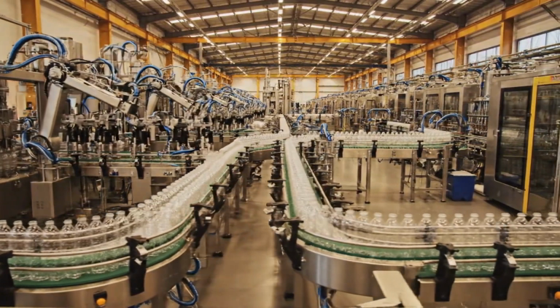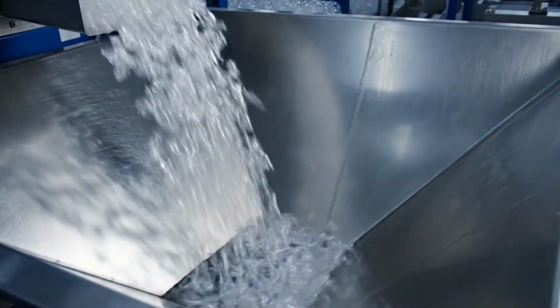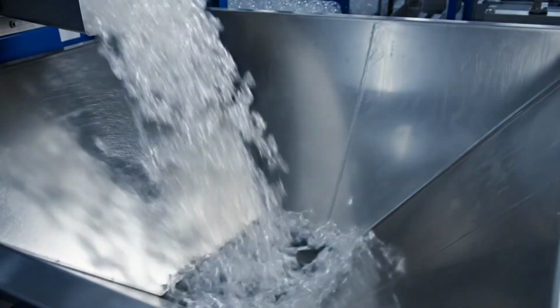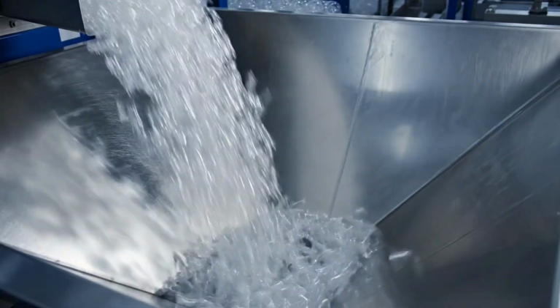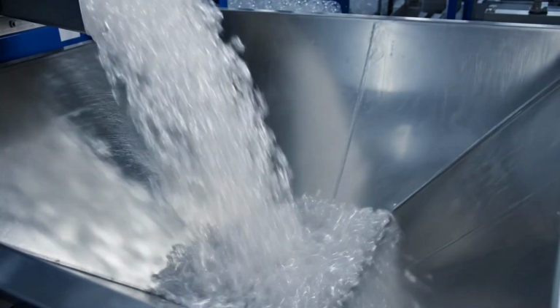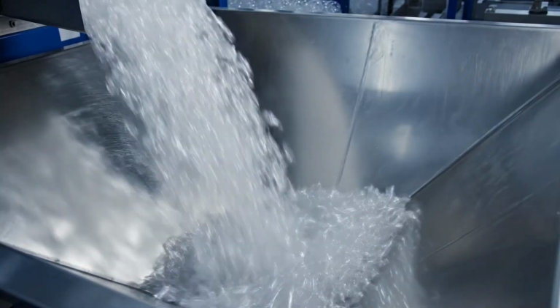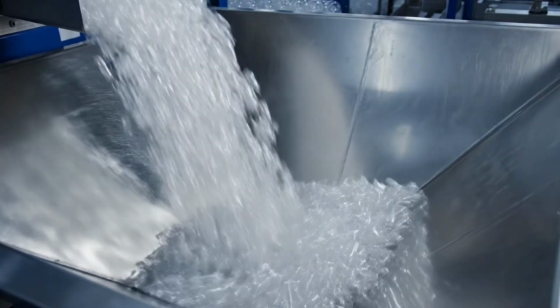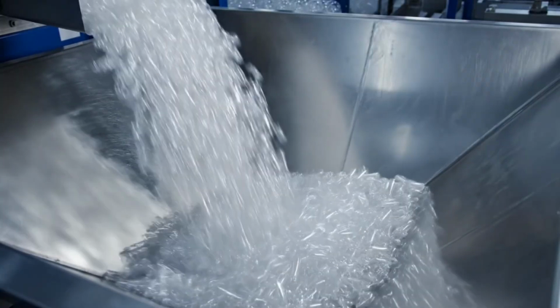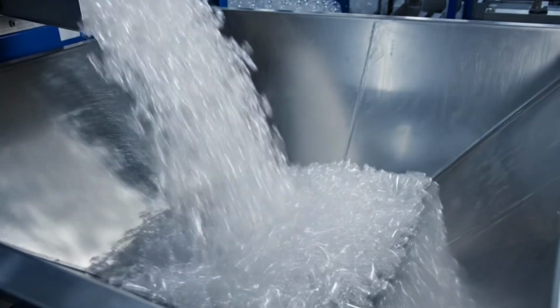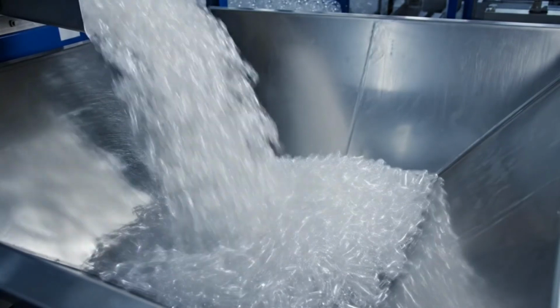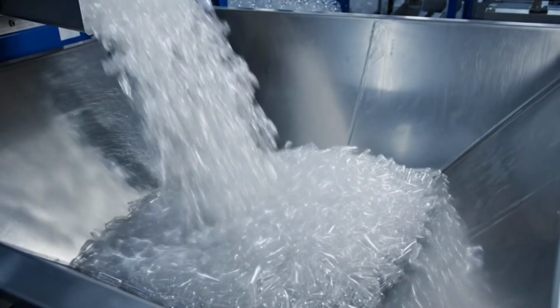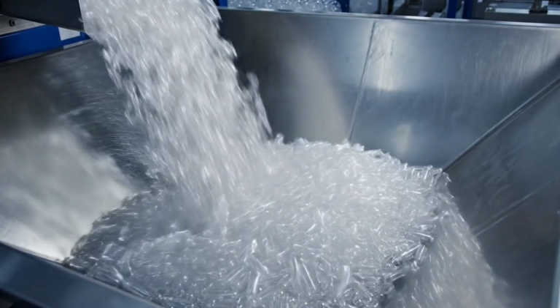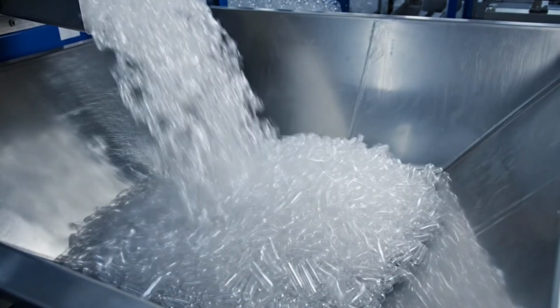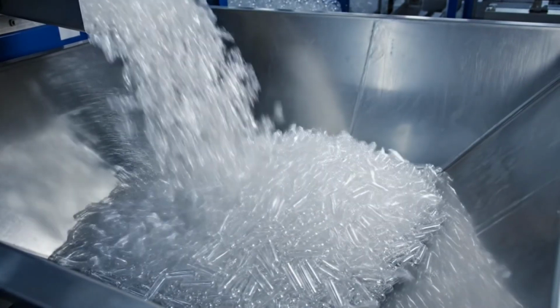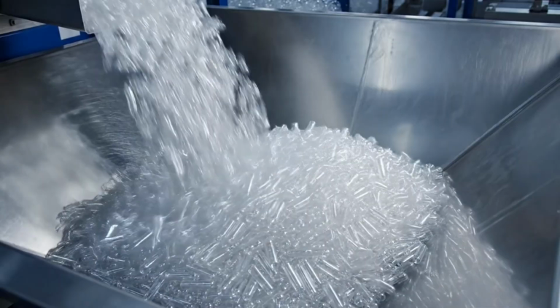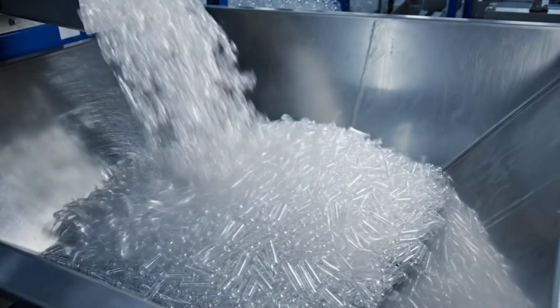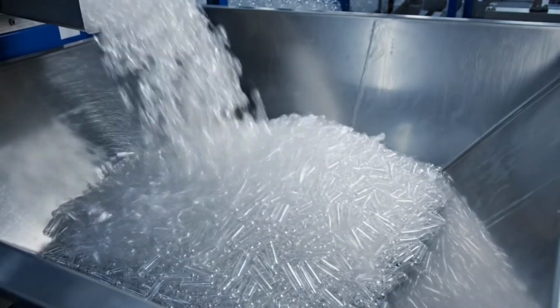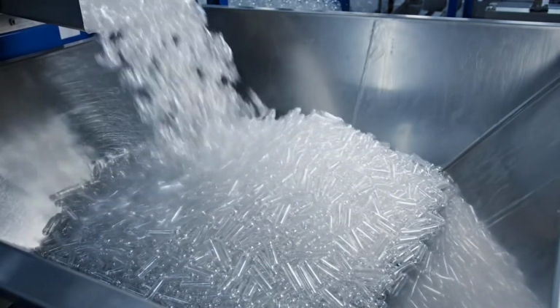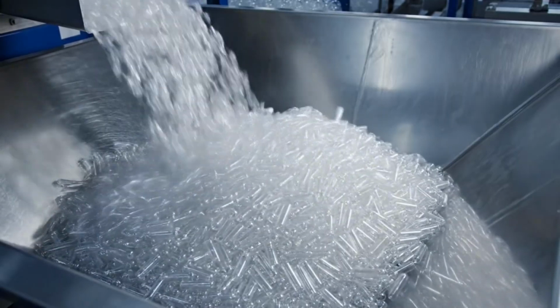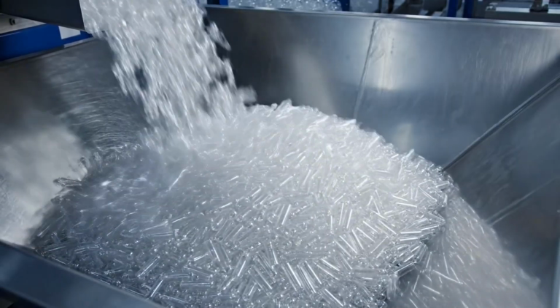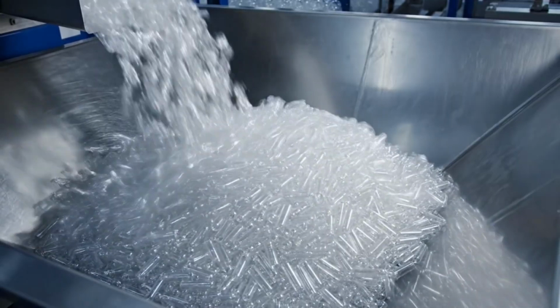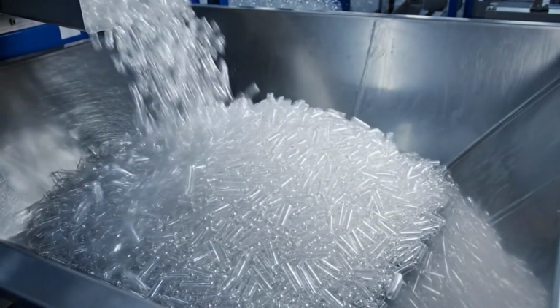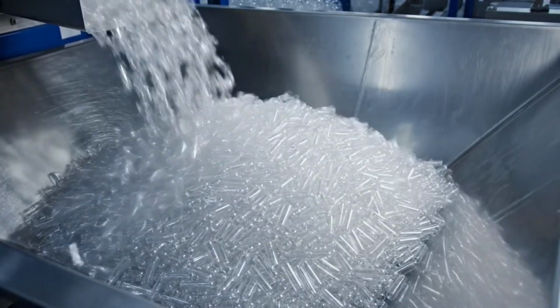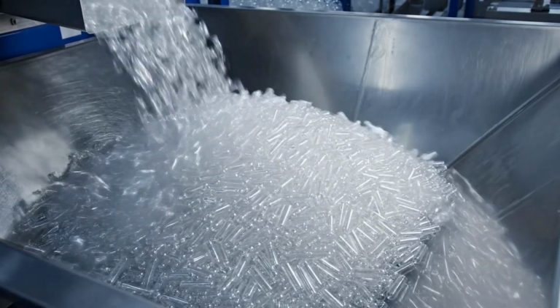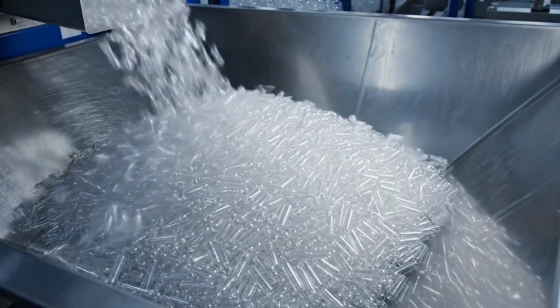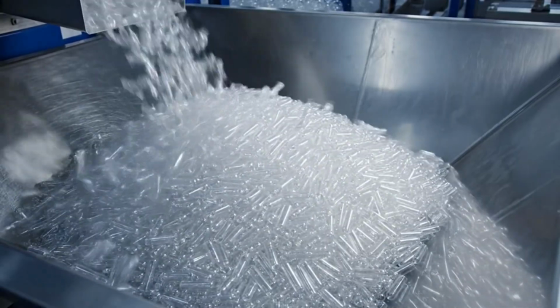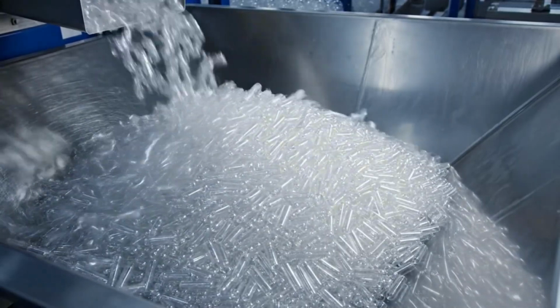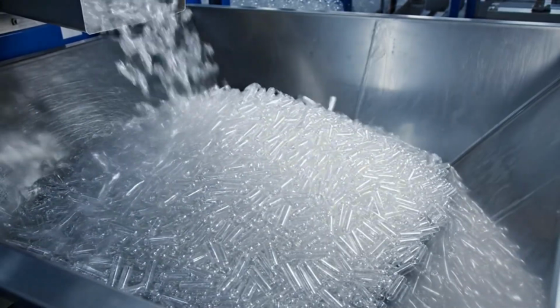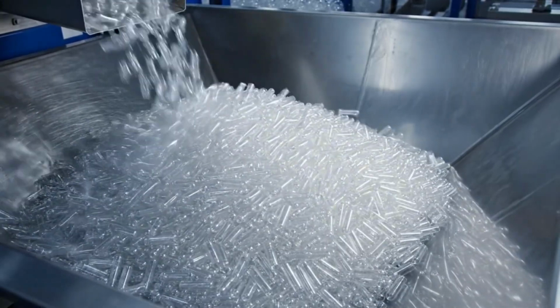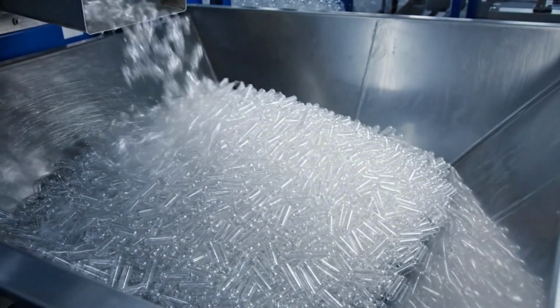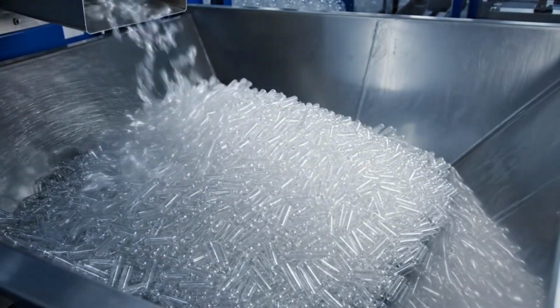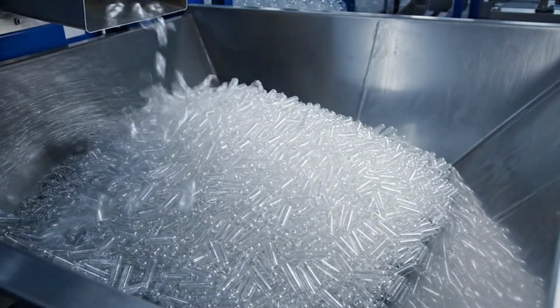Instead of importing pre-made bottles, the factory blows its own to ensure hygiene and reduce transportation costs.